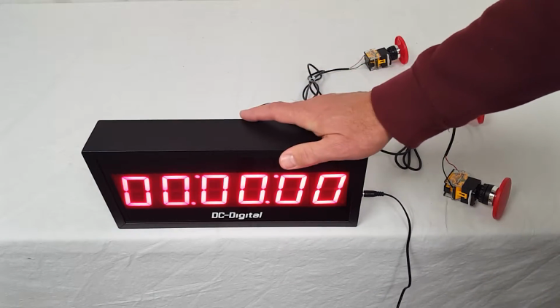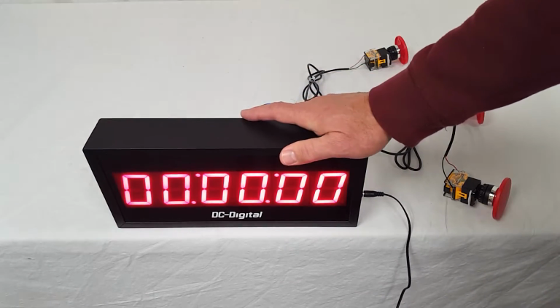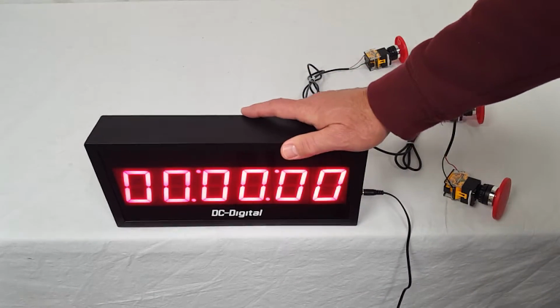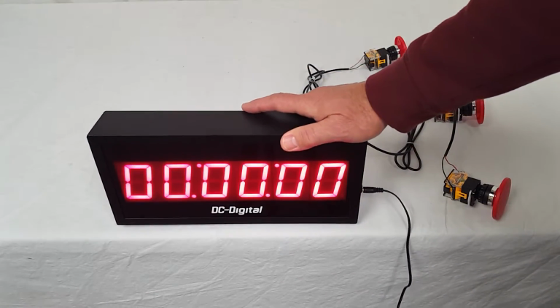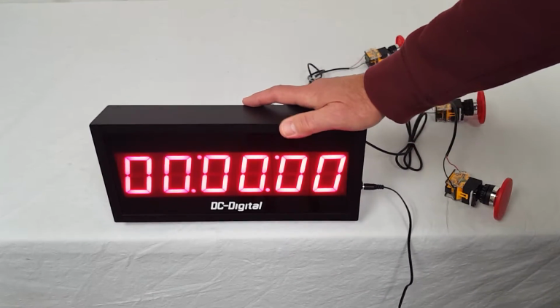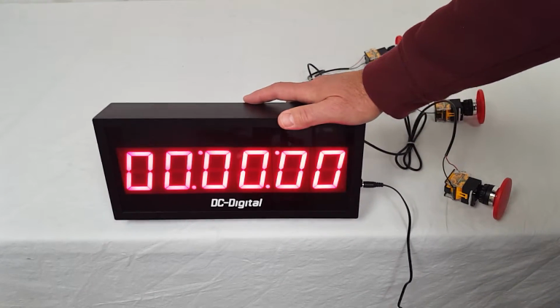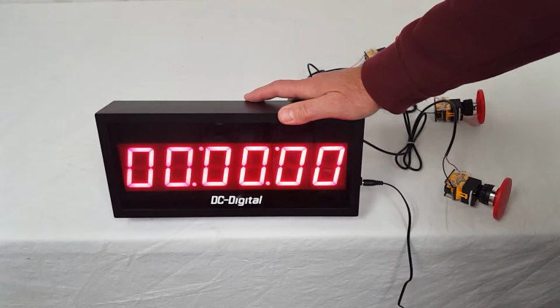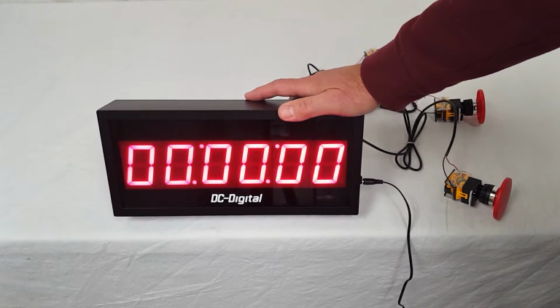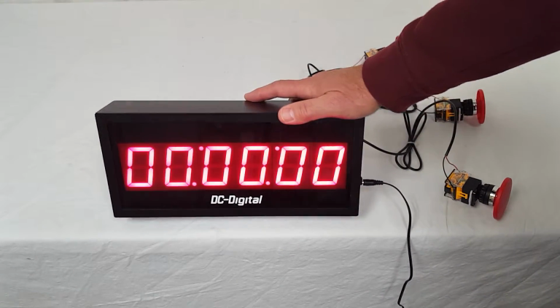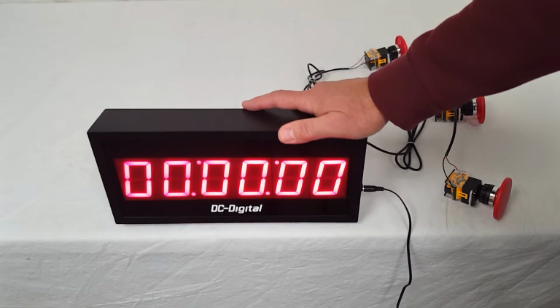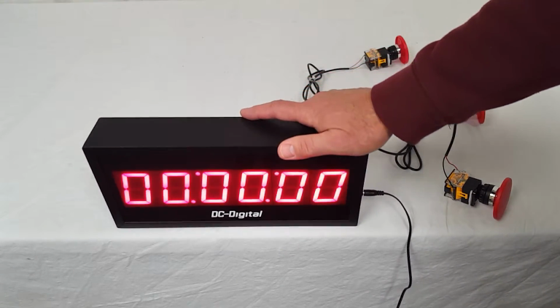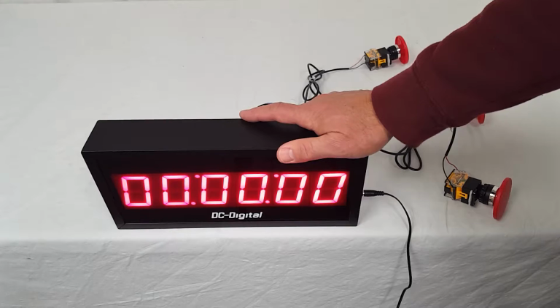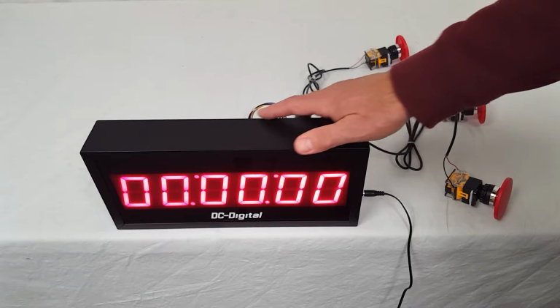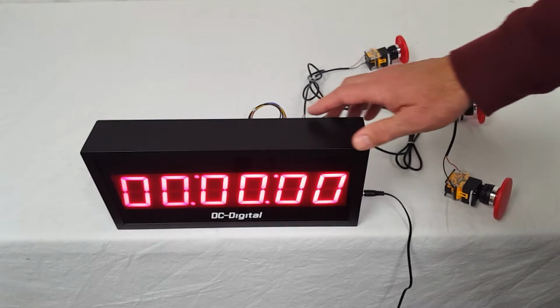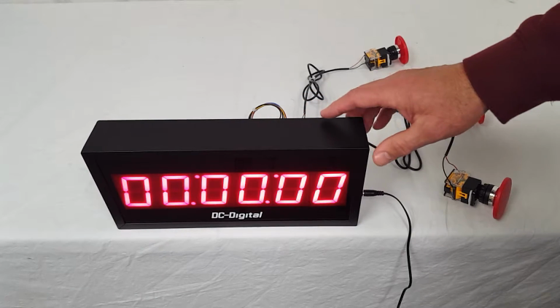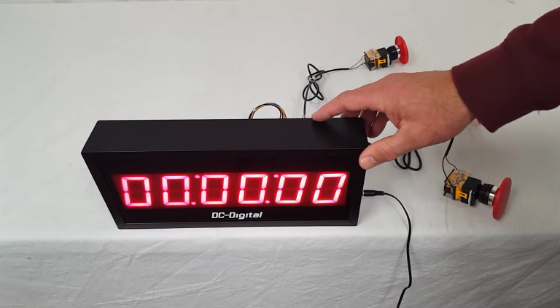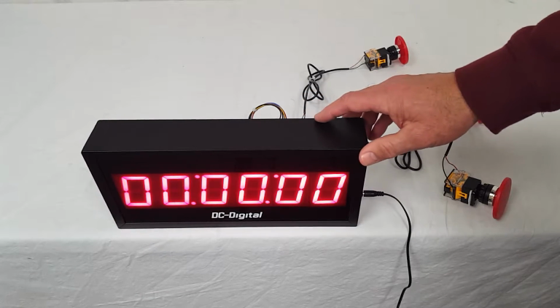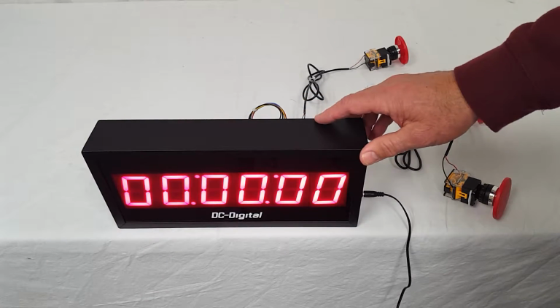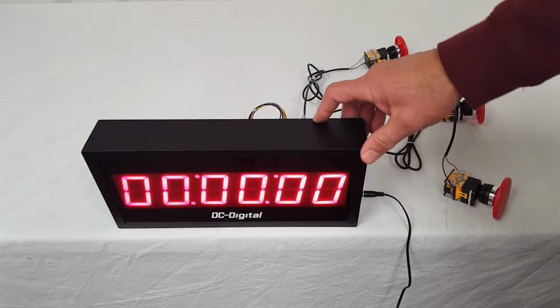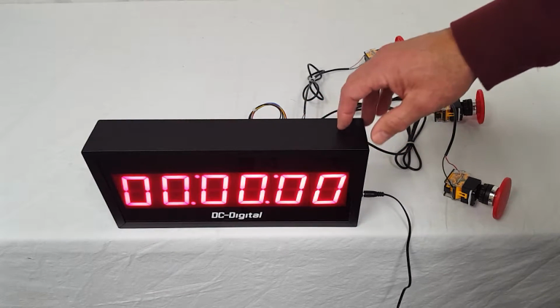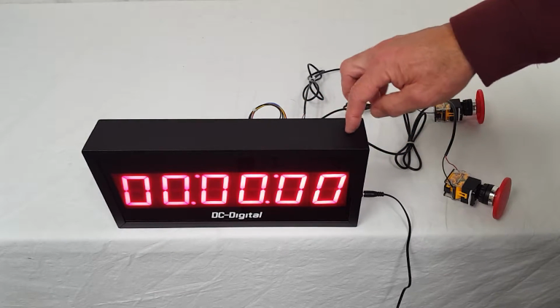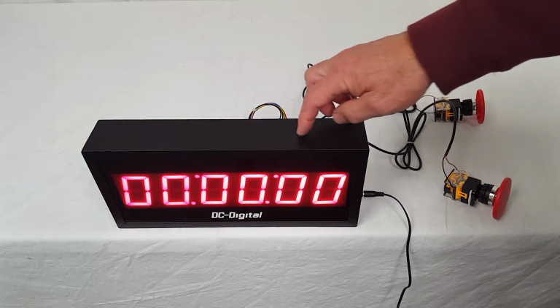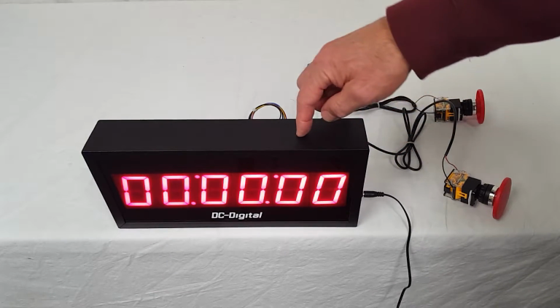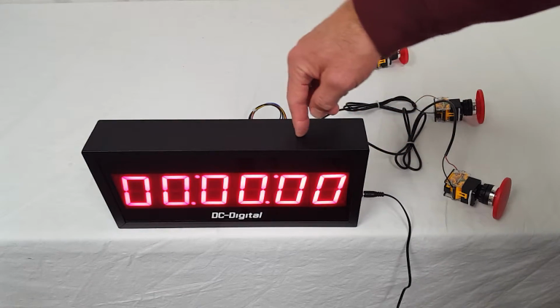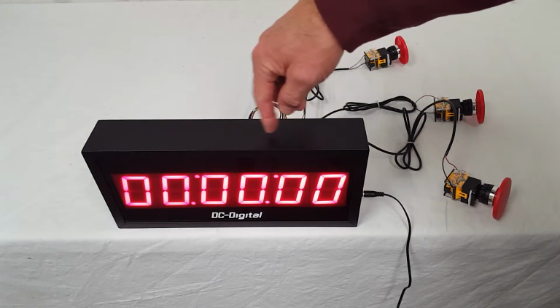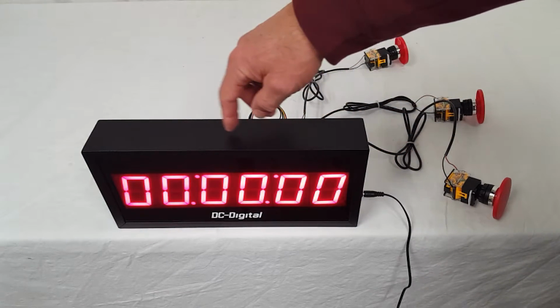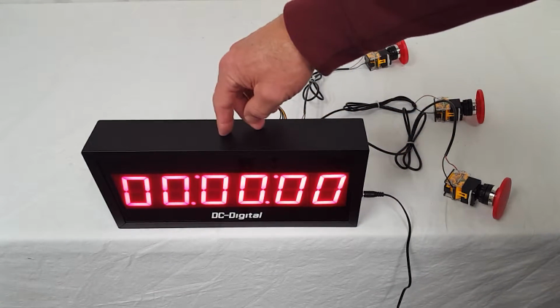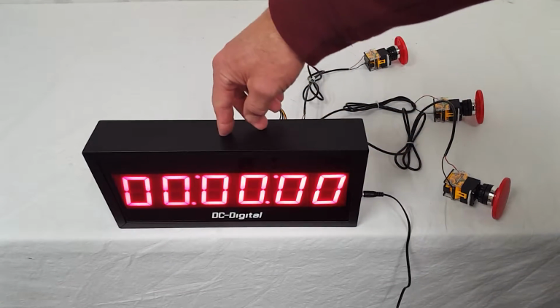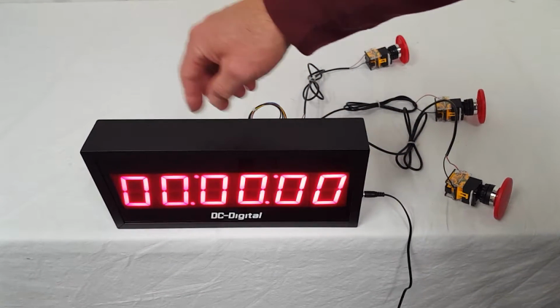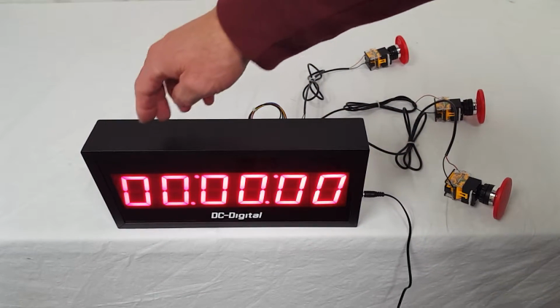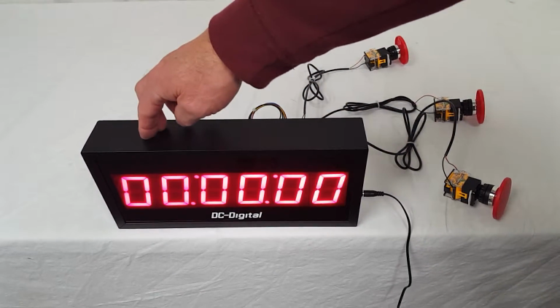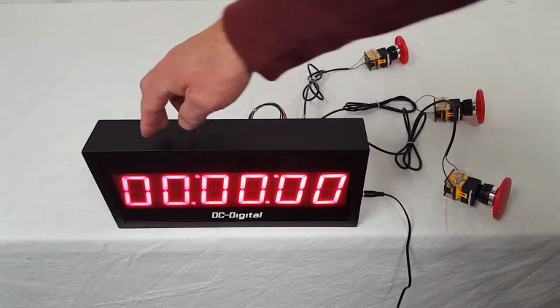It is also shift digit, so it's going to start off with hundredths, tenths, seconds, and then minutes.